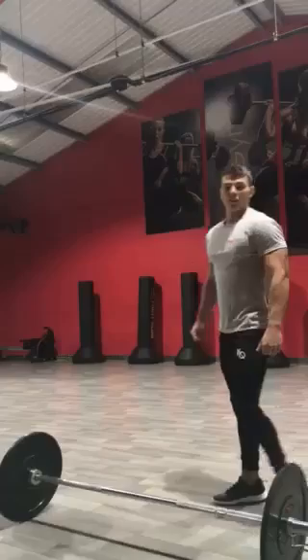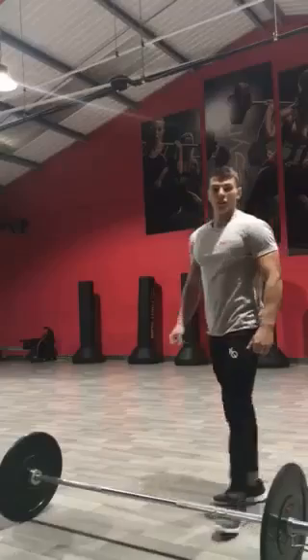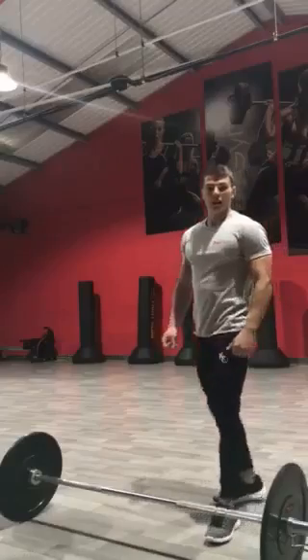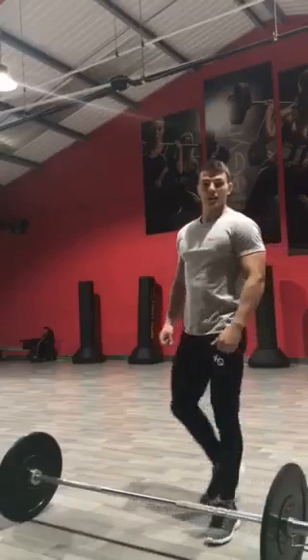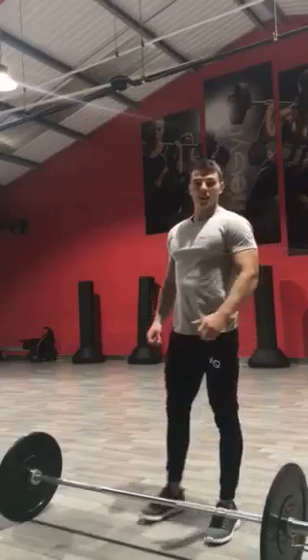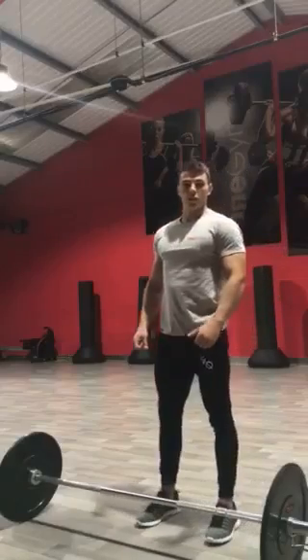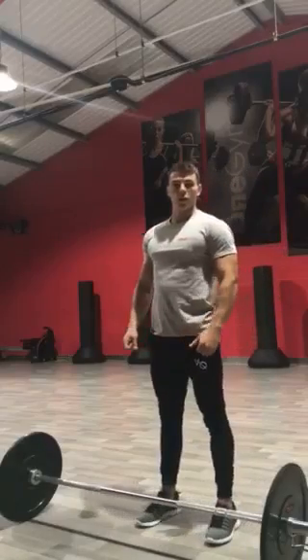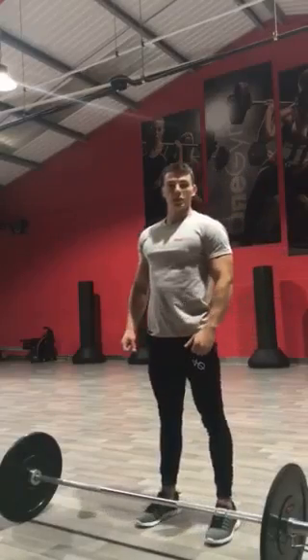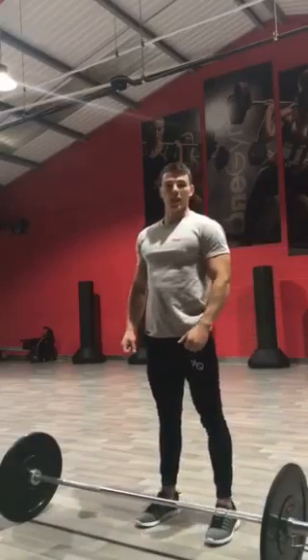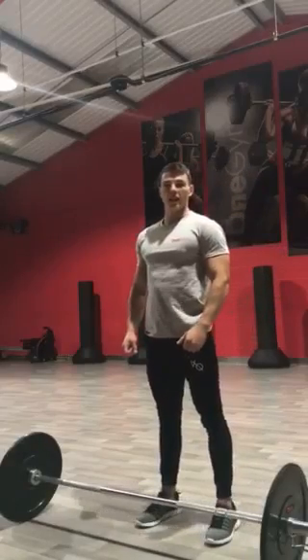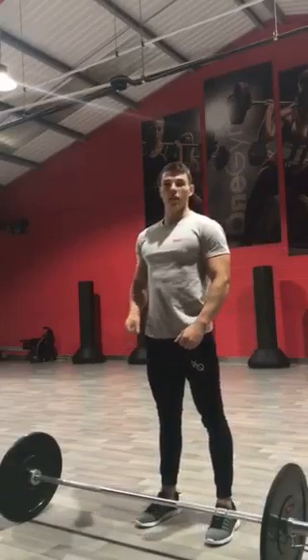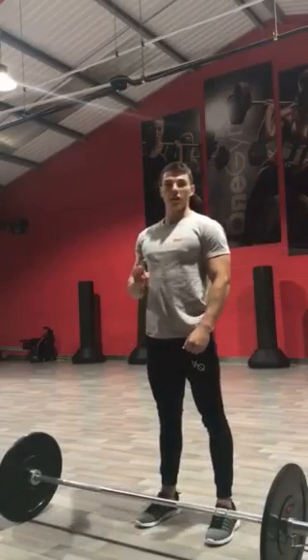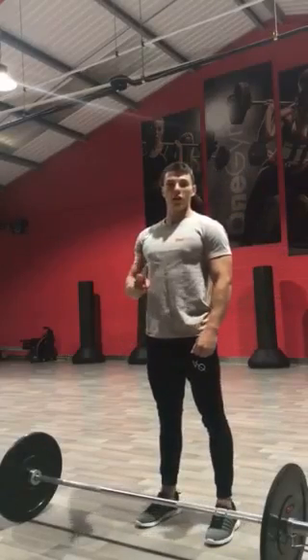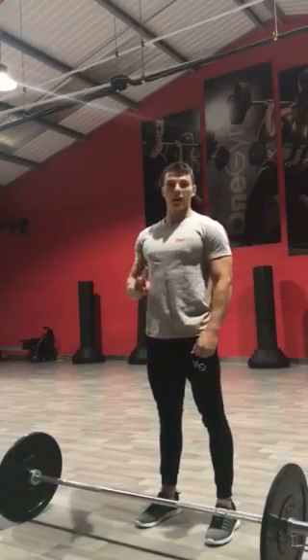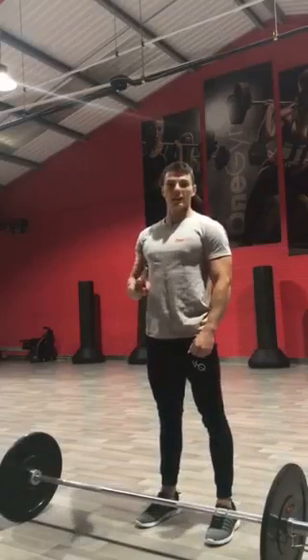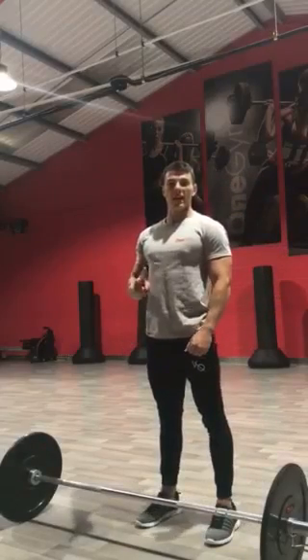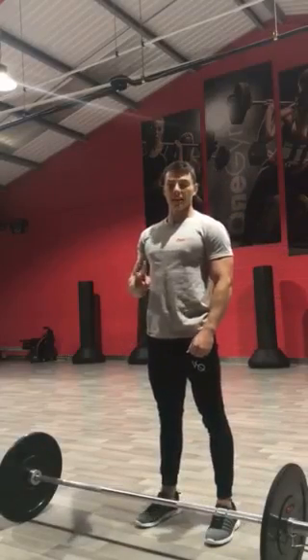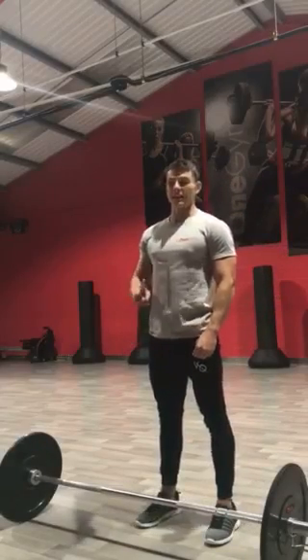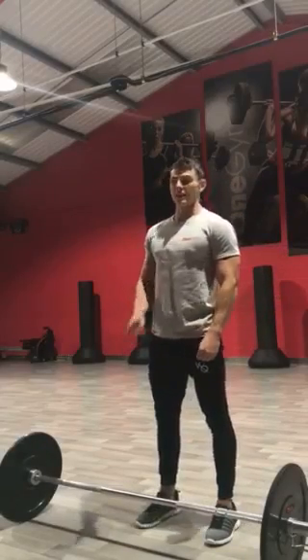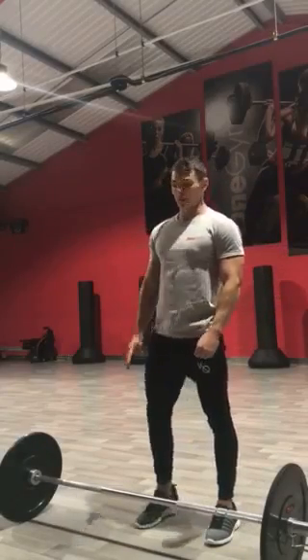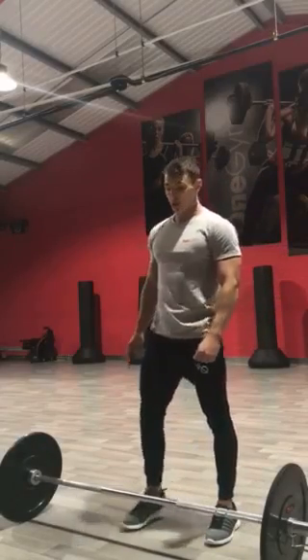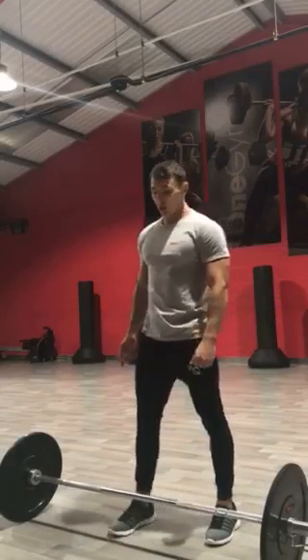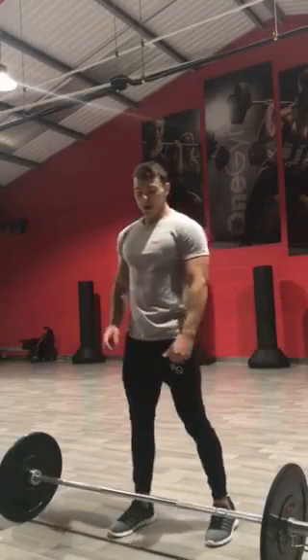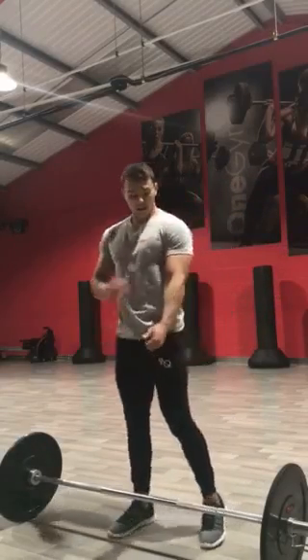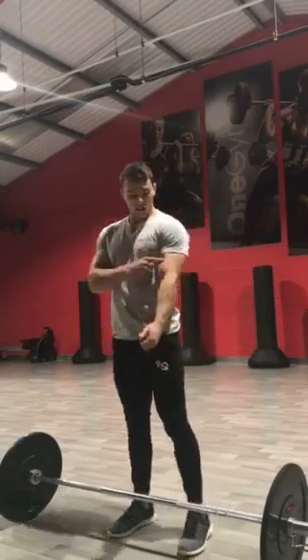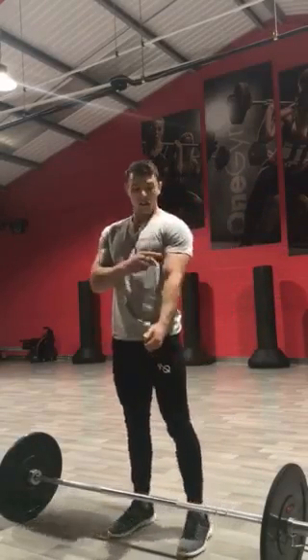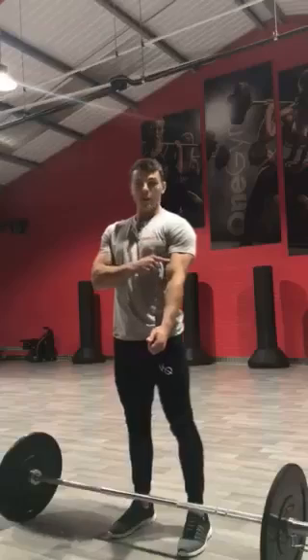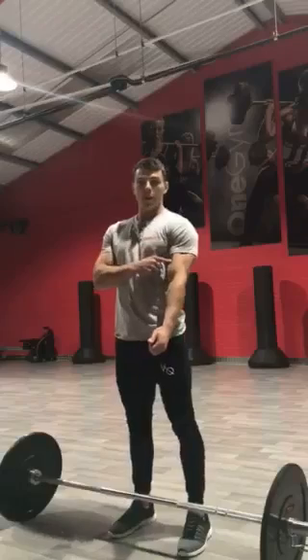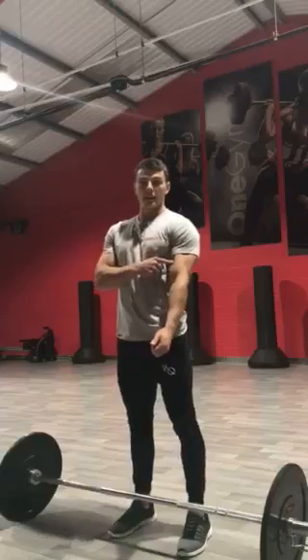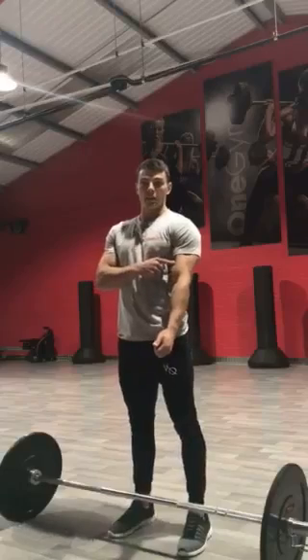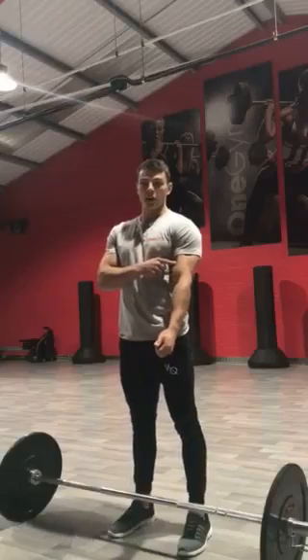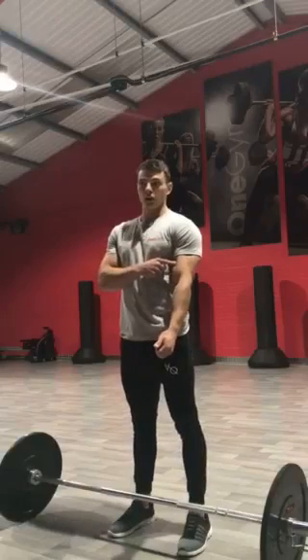Afternoon guys, this is Sally from London again. Ready for another exercise. Exercise number two is going to be bicep curls.